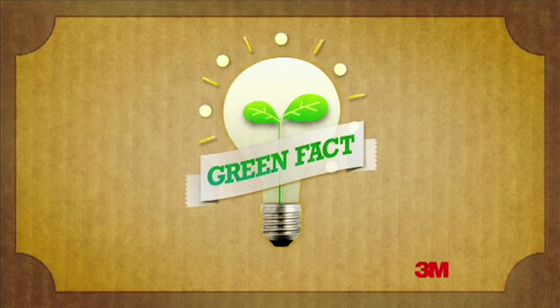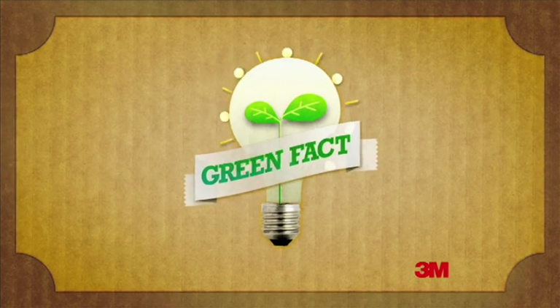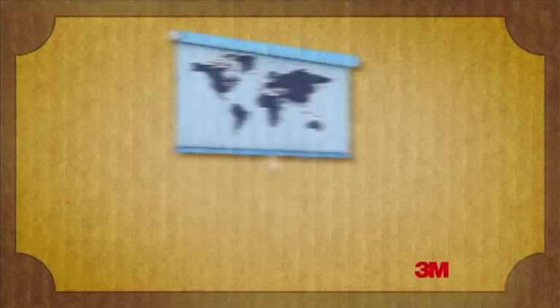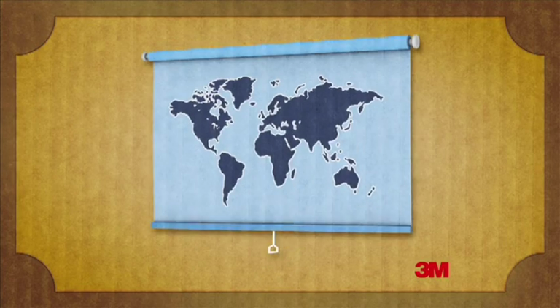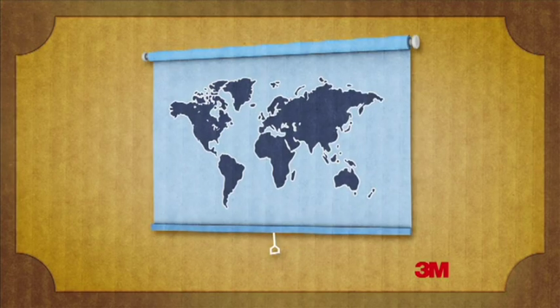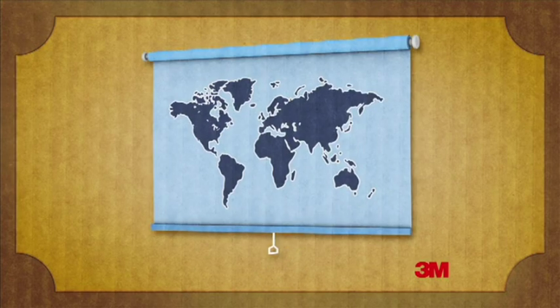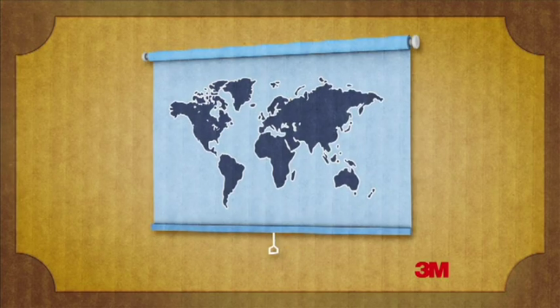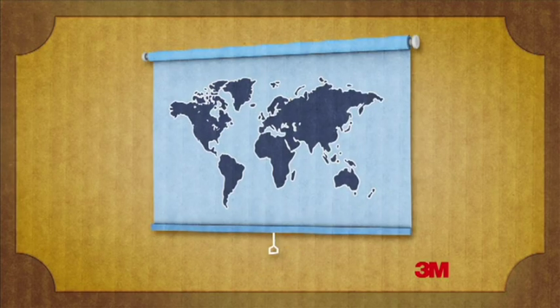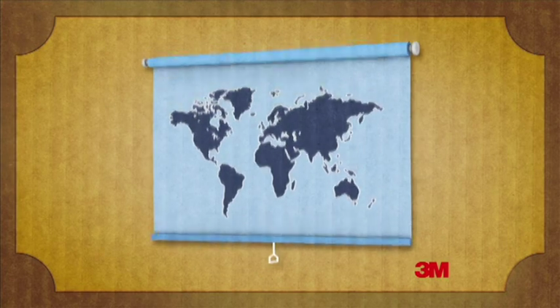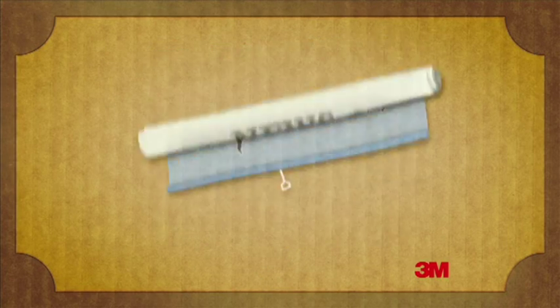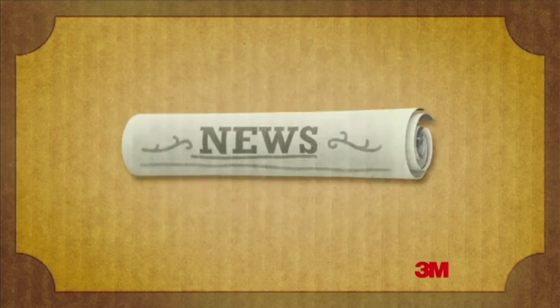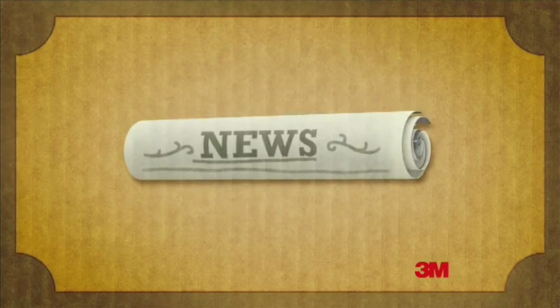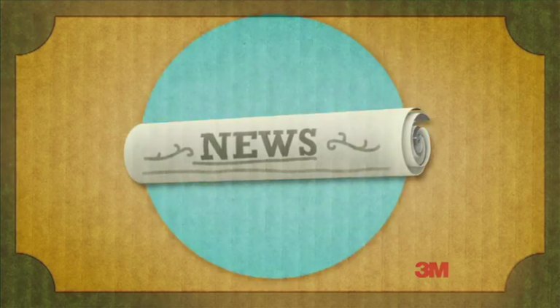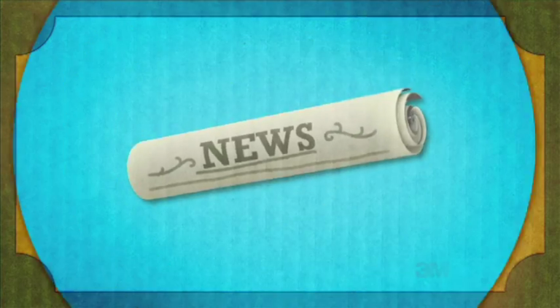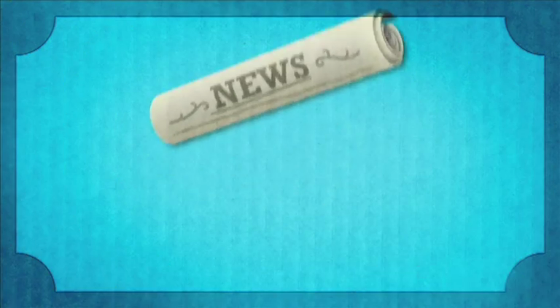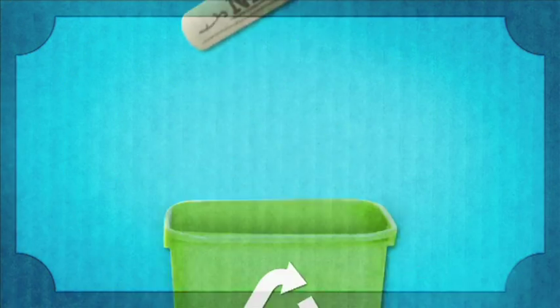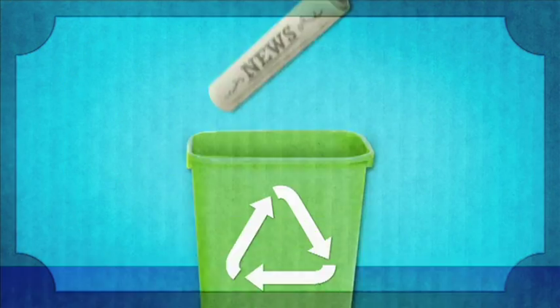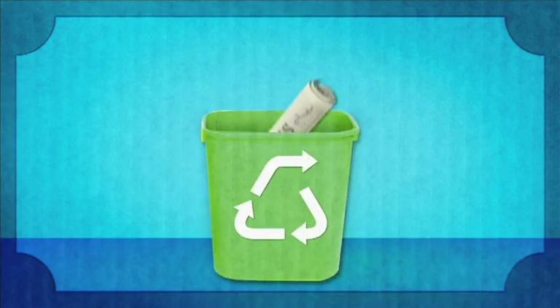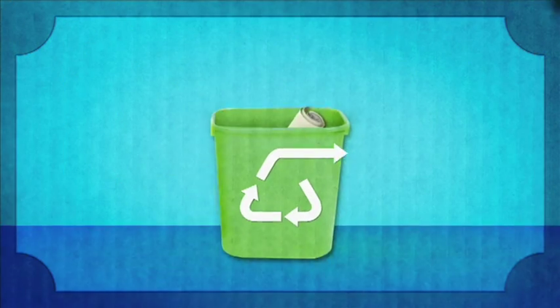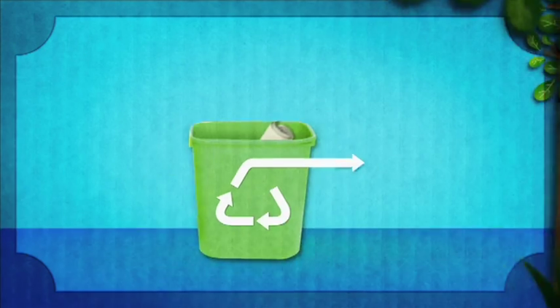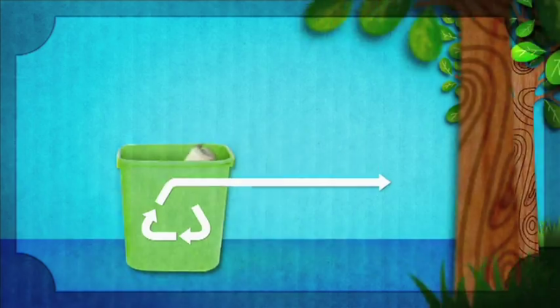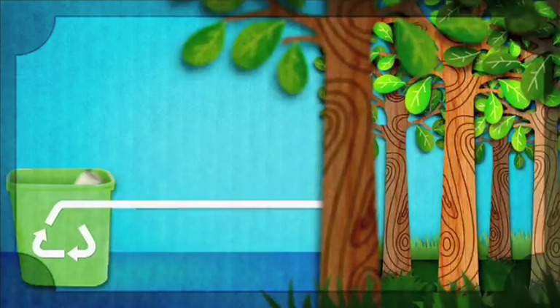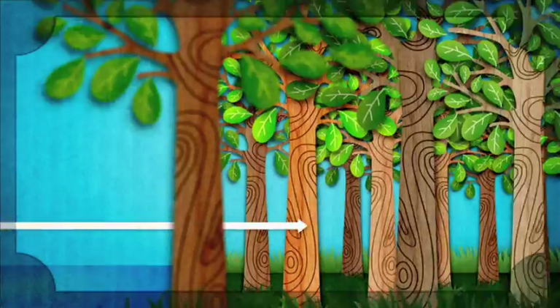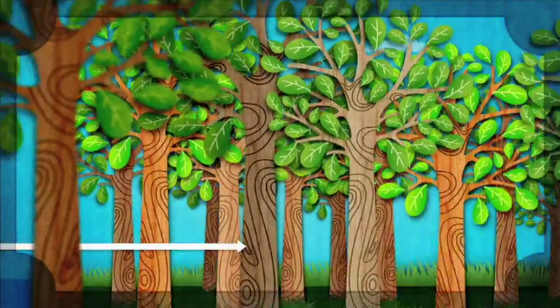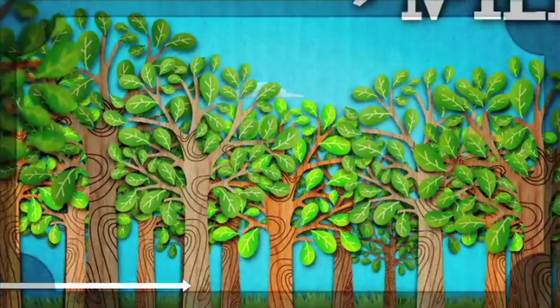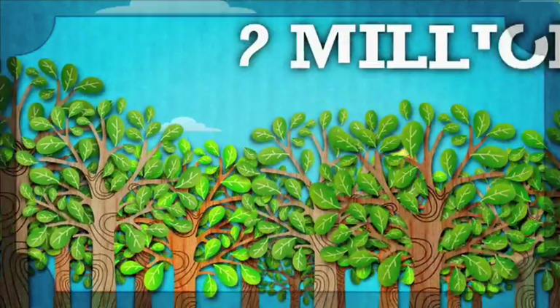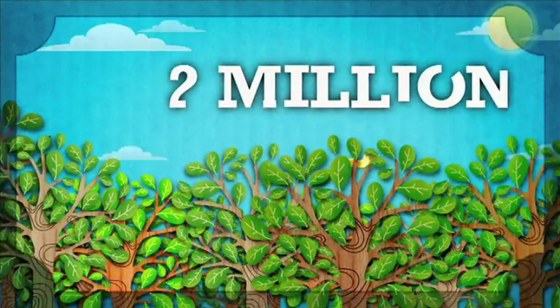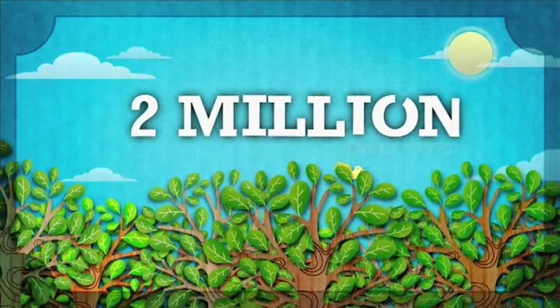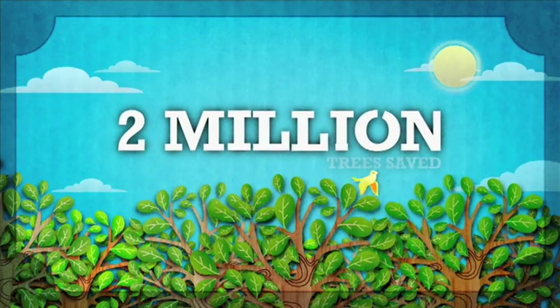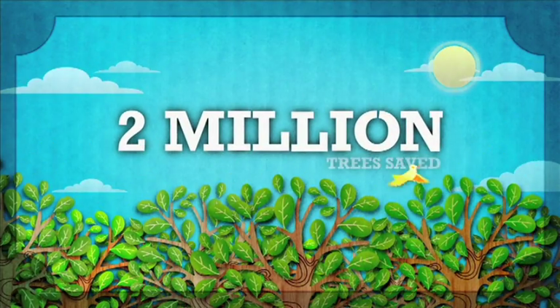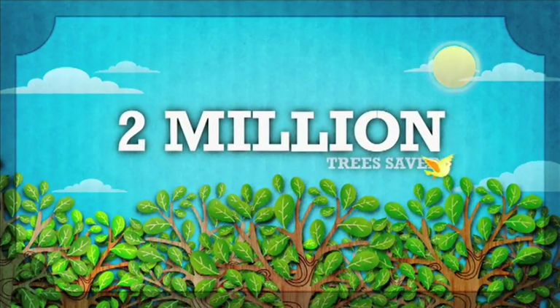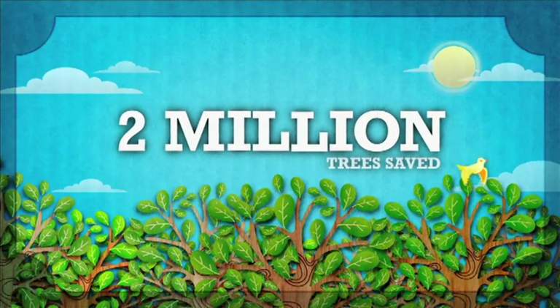If everyone recycled their newspaper daily, then we would save 2 million trees a year.